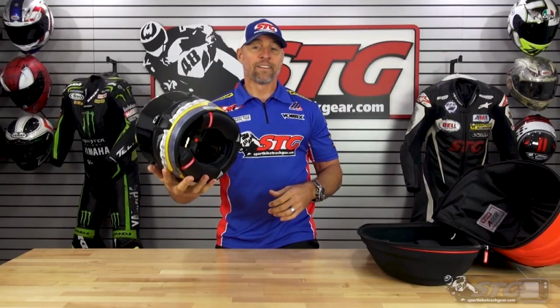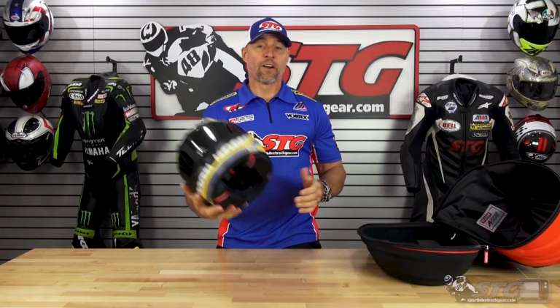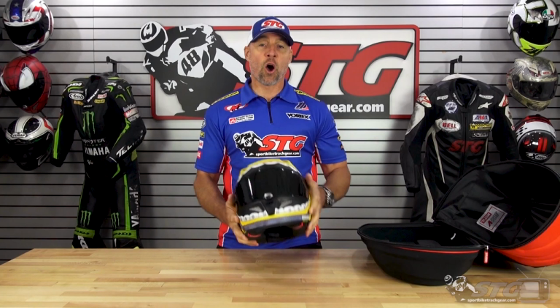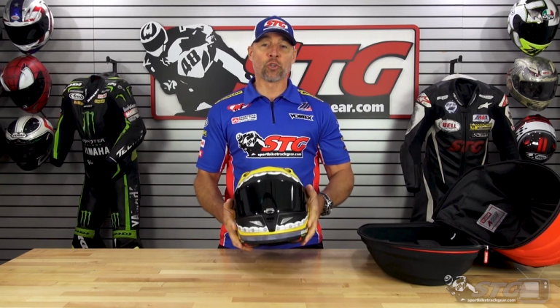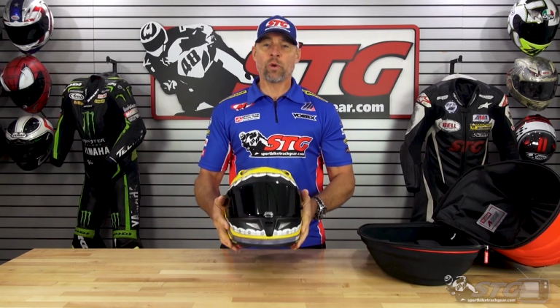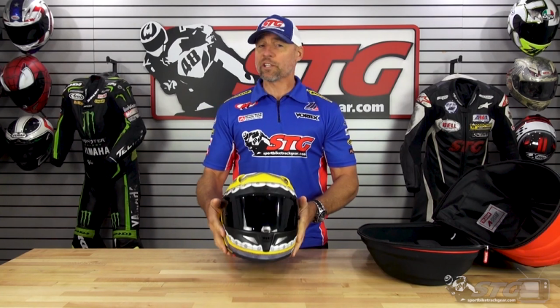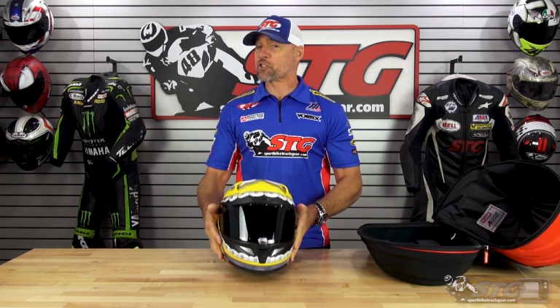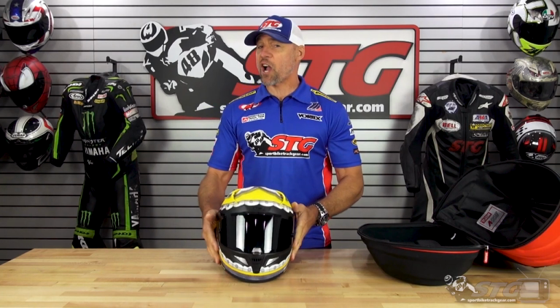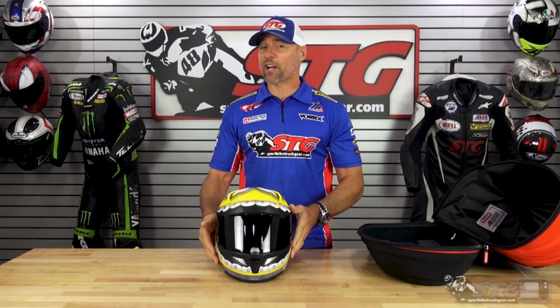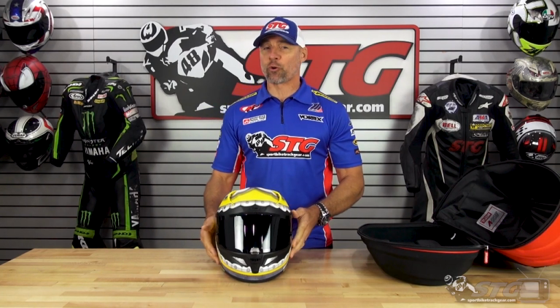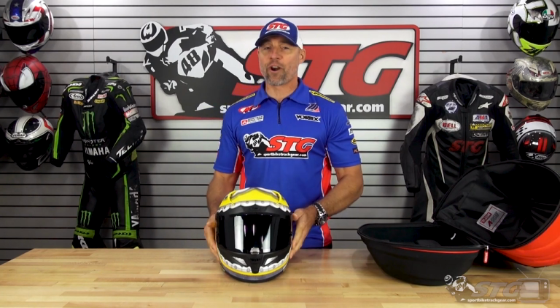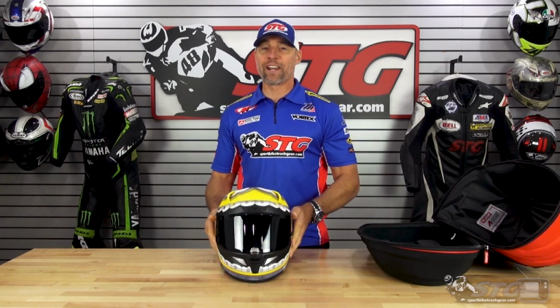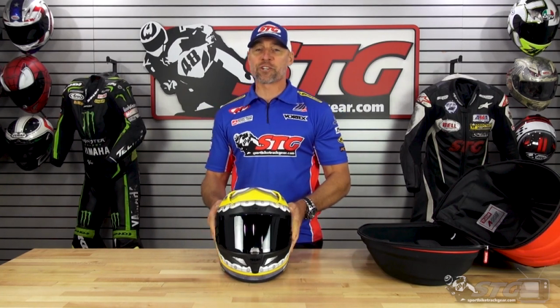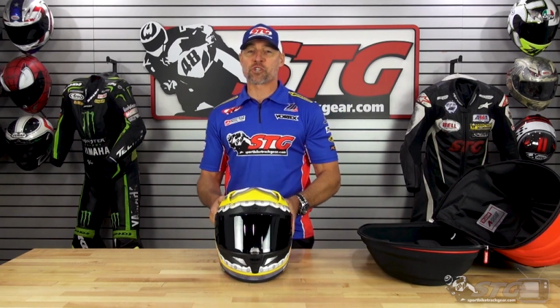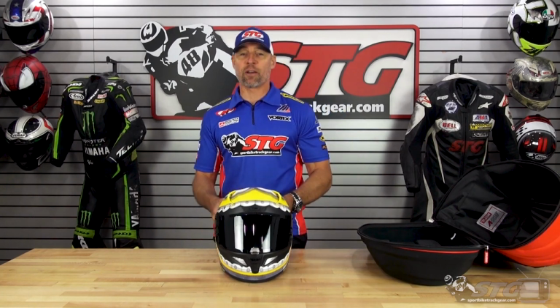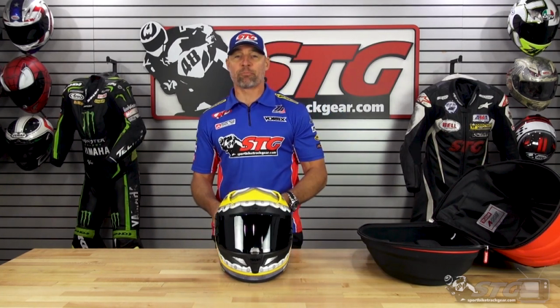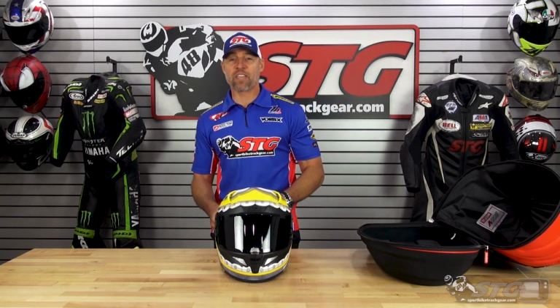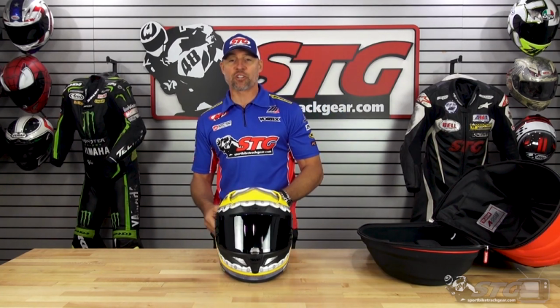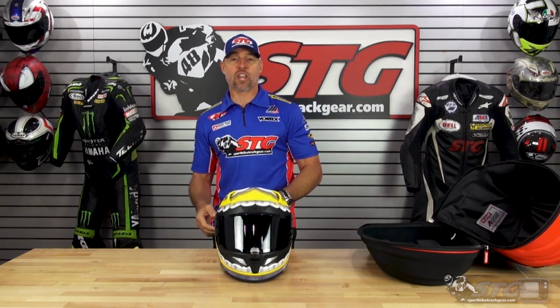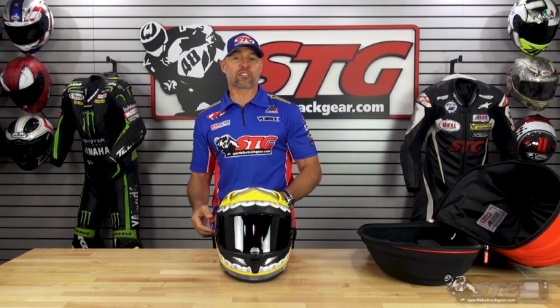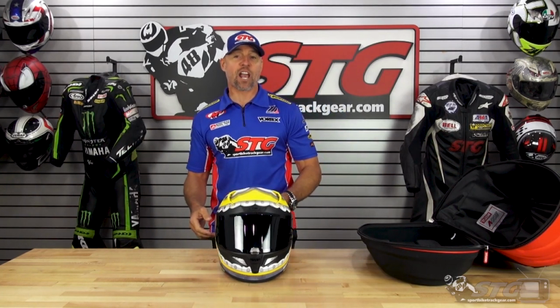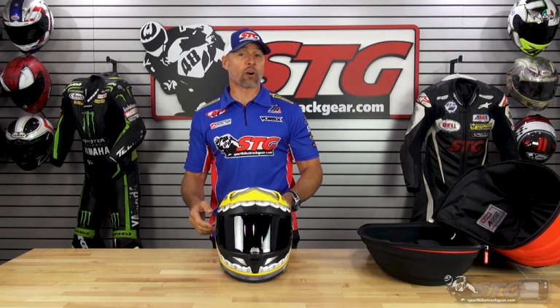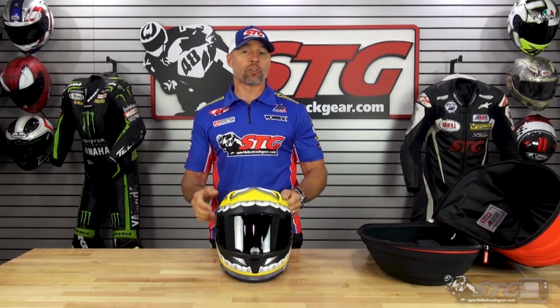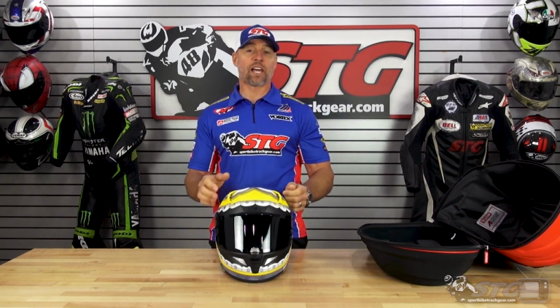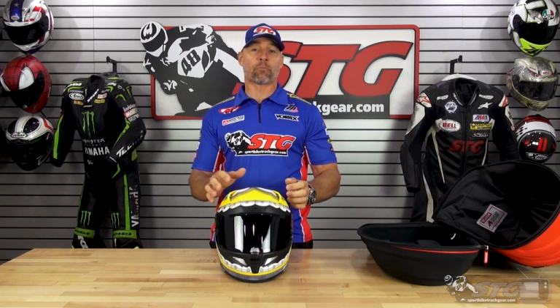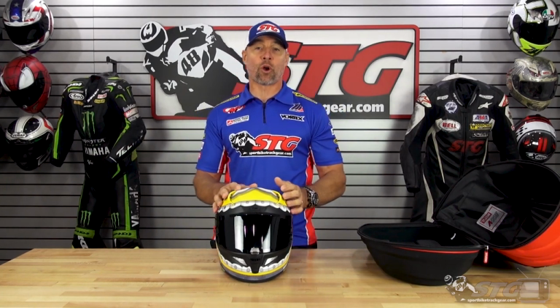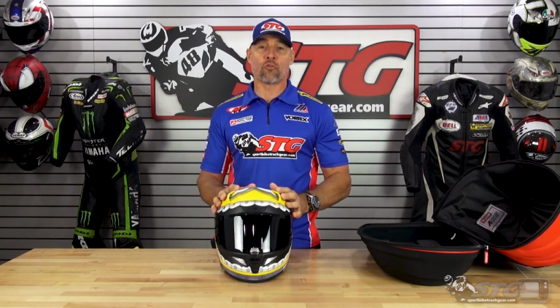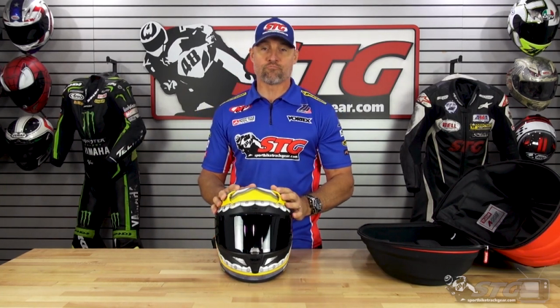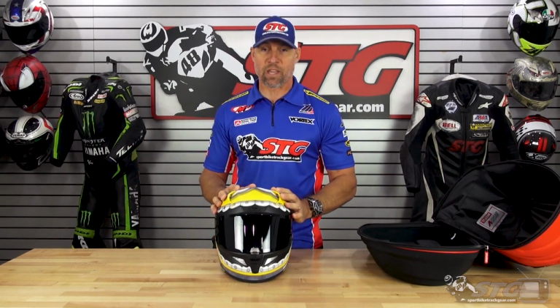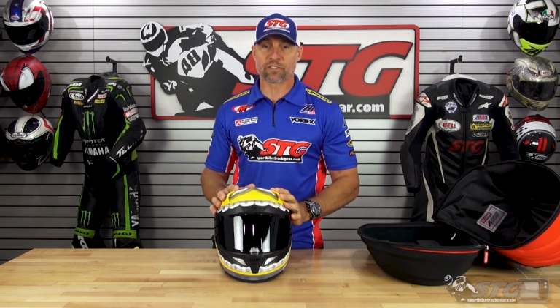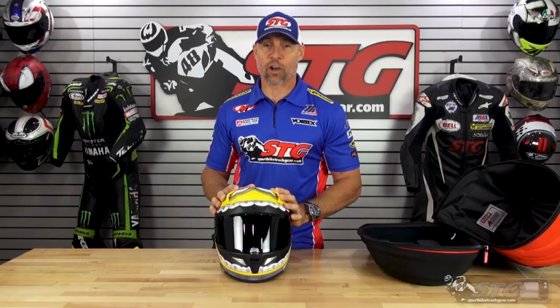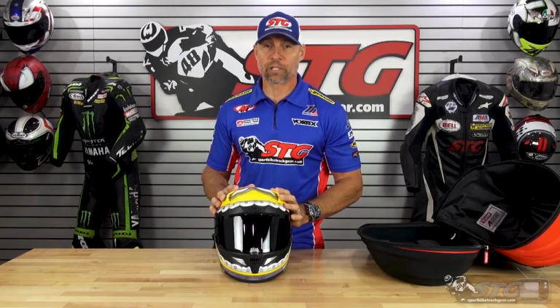All new, in stock, ready to ship — the HJC ARFA 11 Pro Minions helmet.